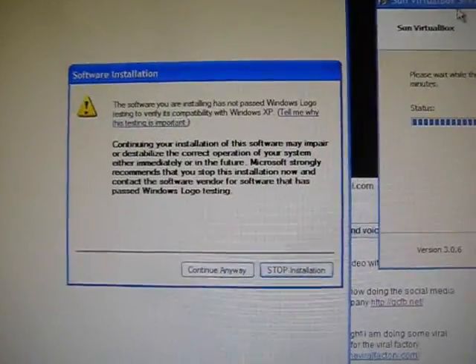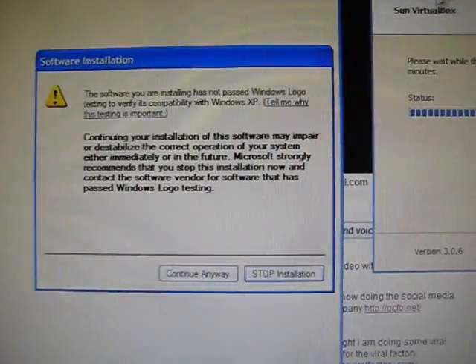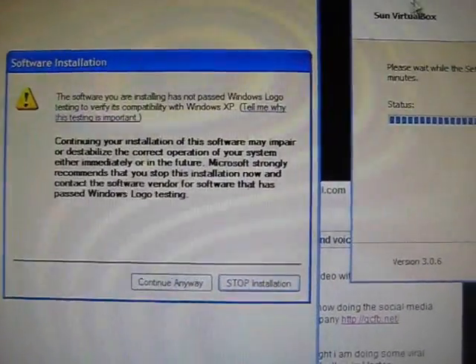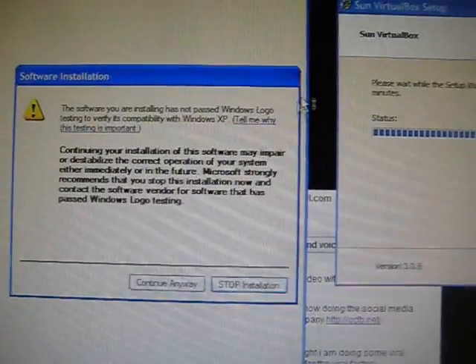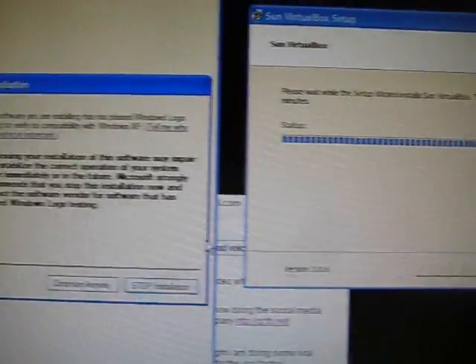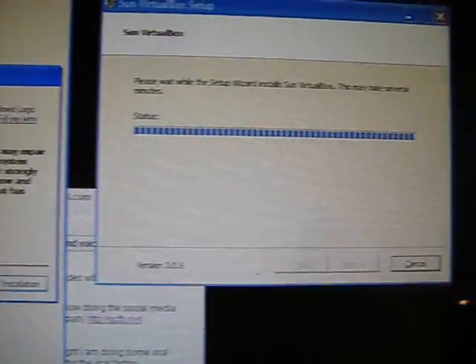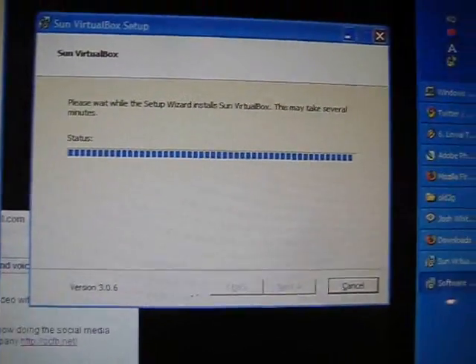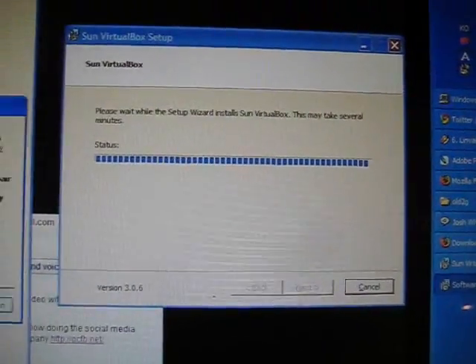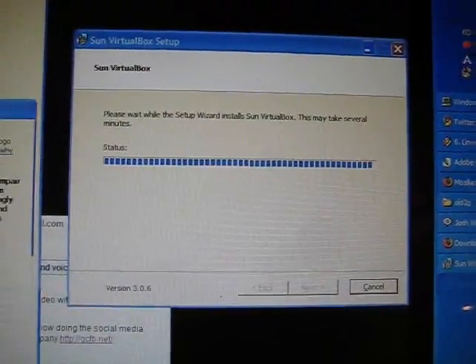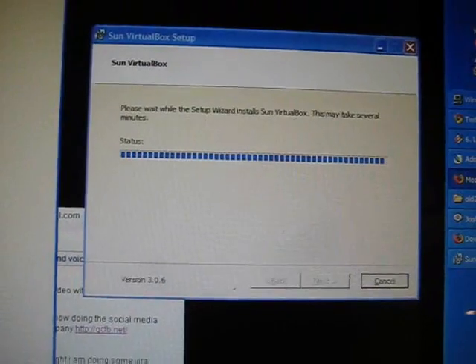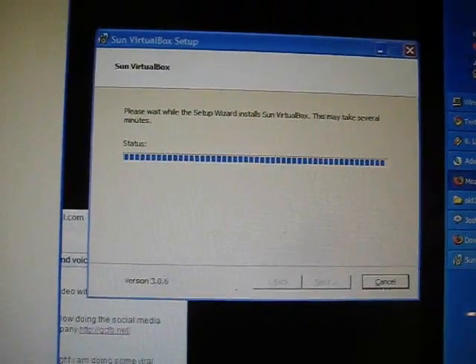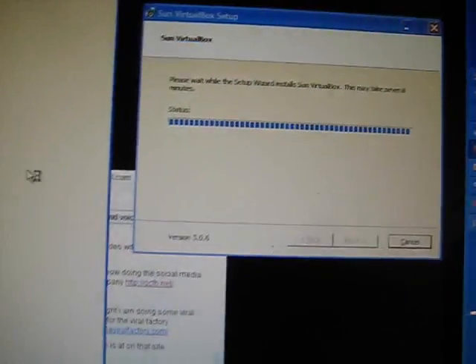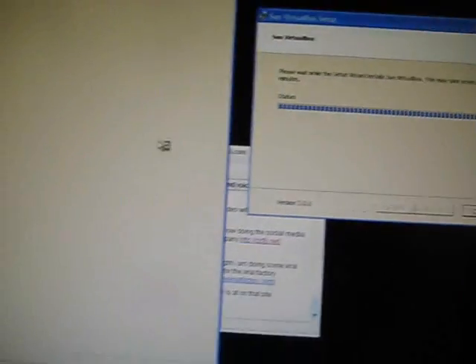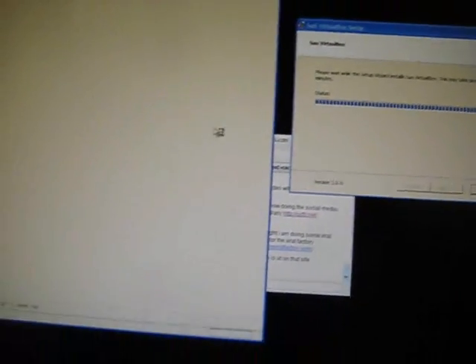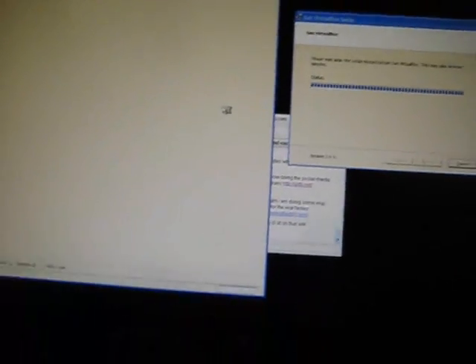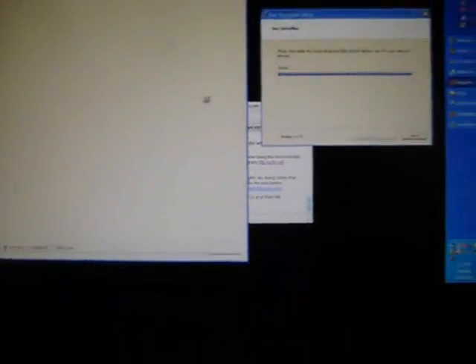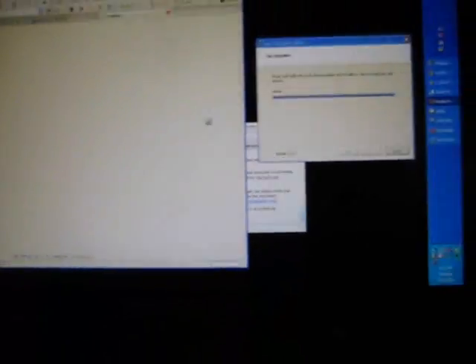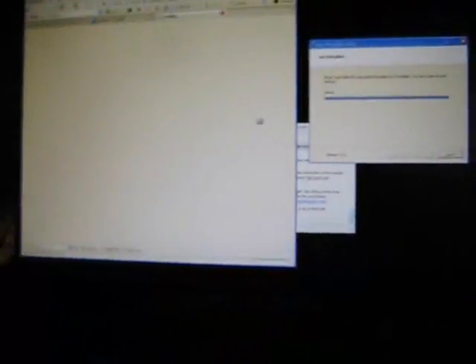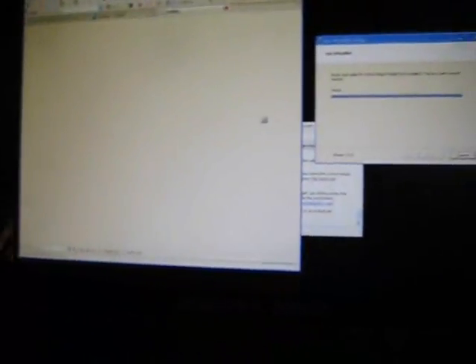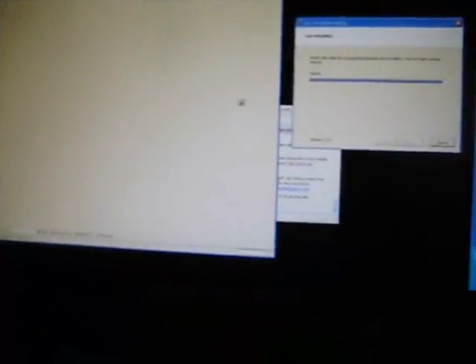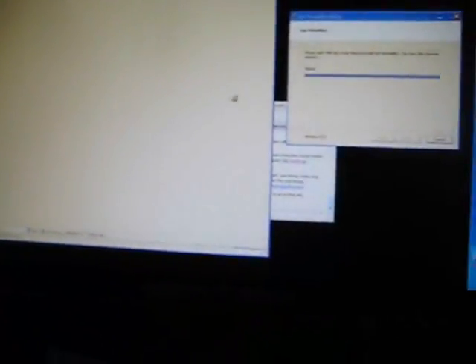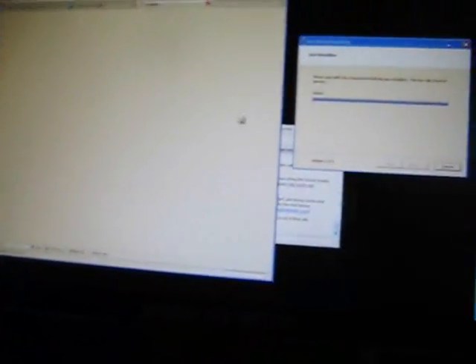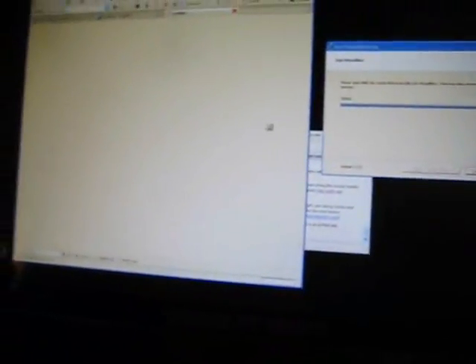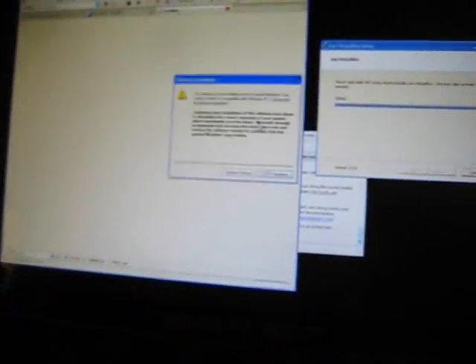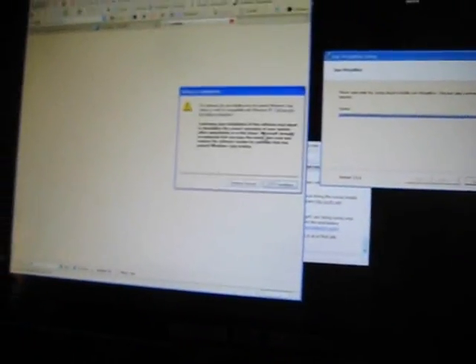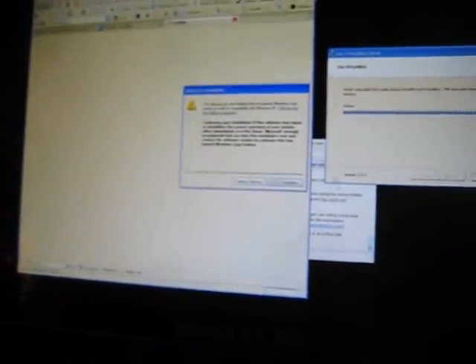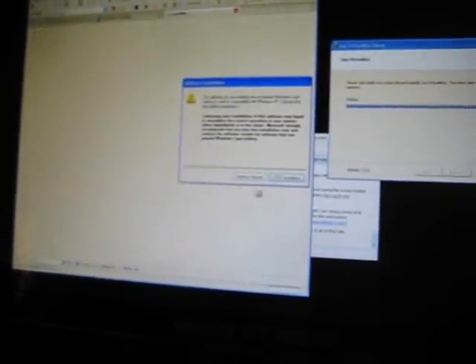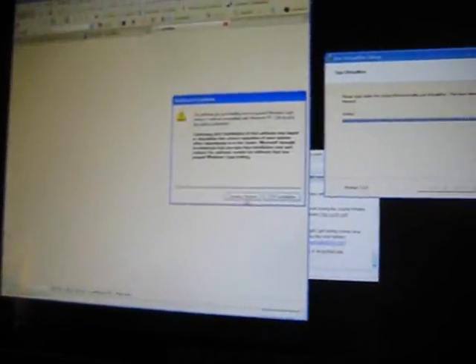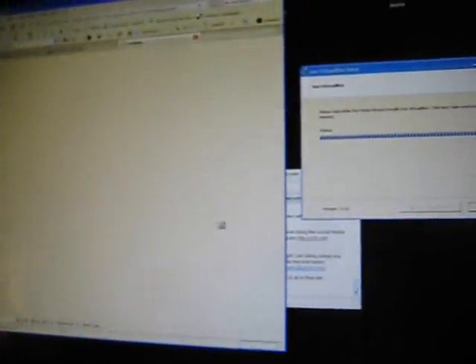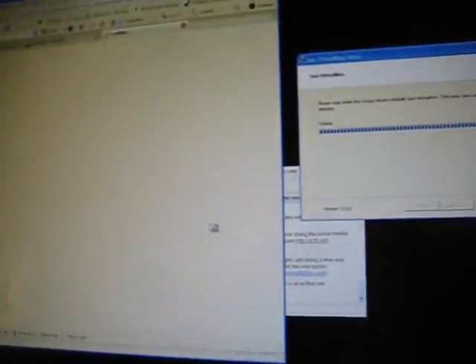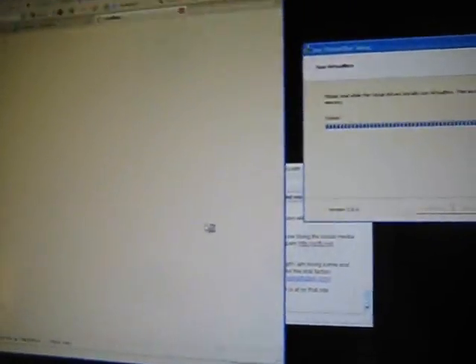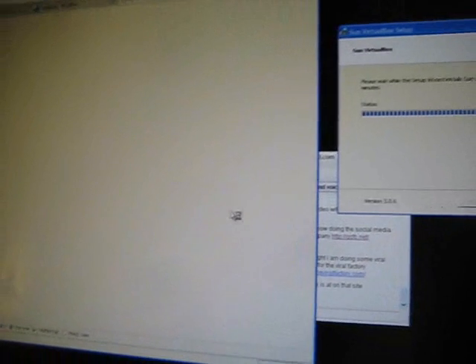The installation for VirtualBox — just continue anyway for everything. Continue anyway again.